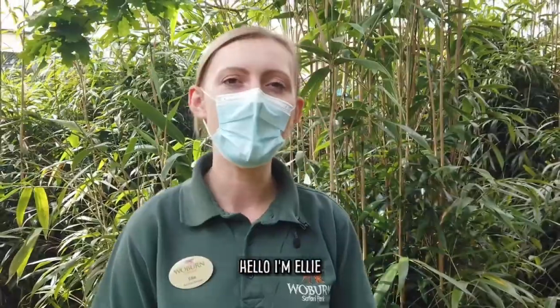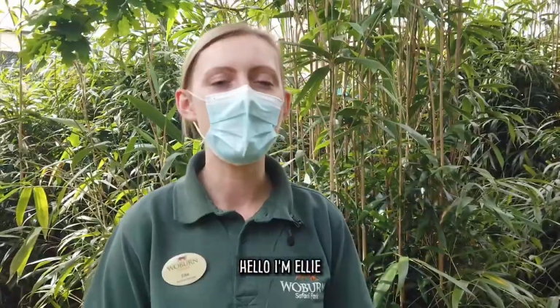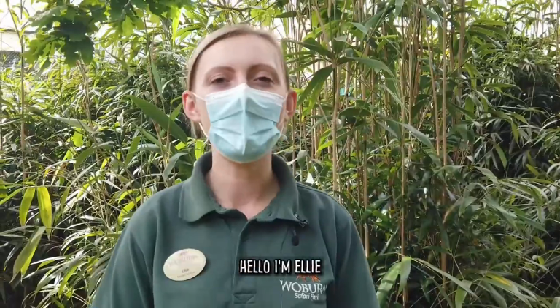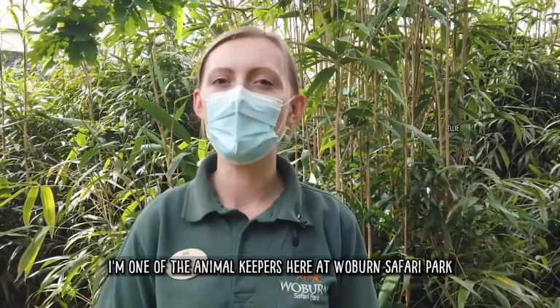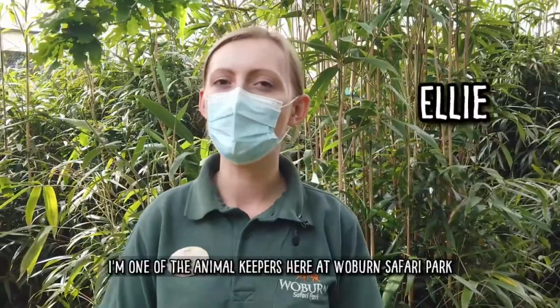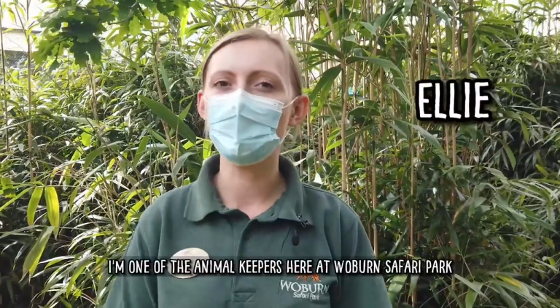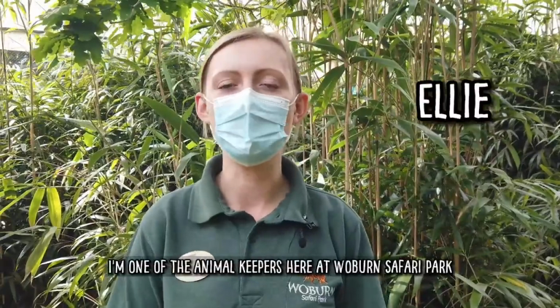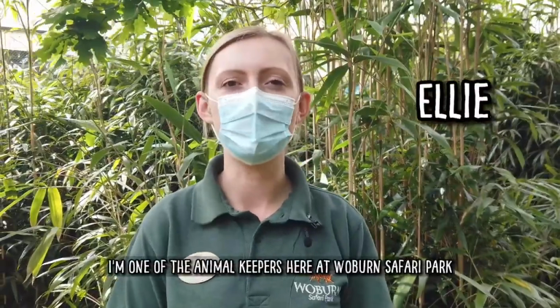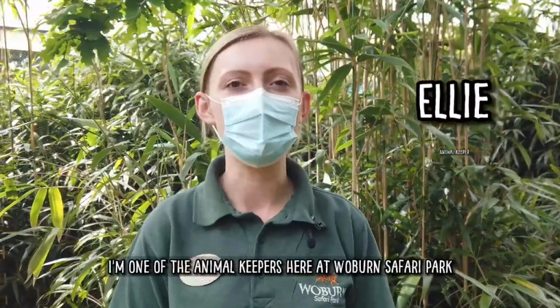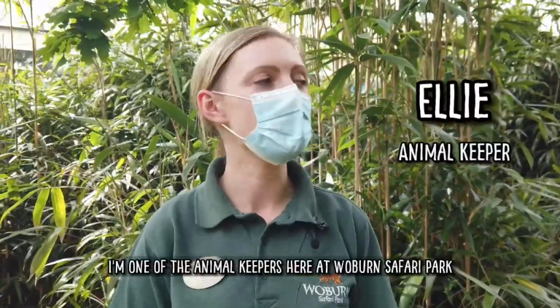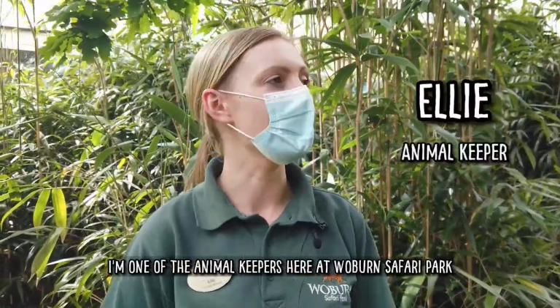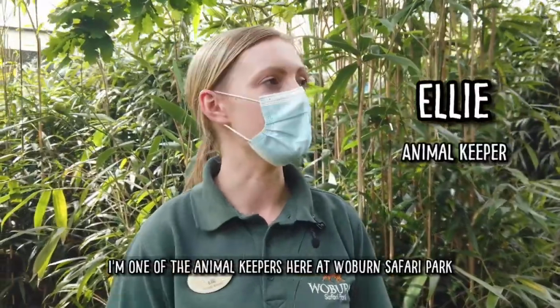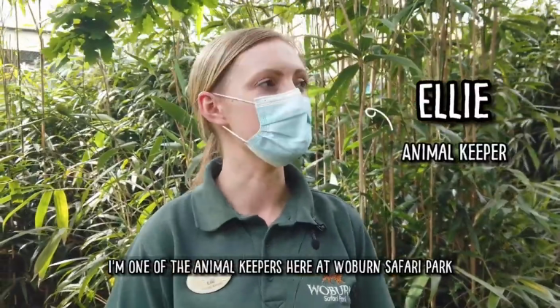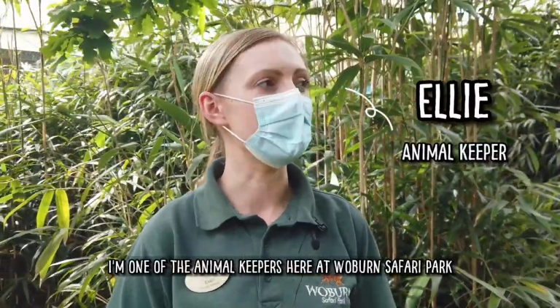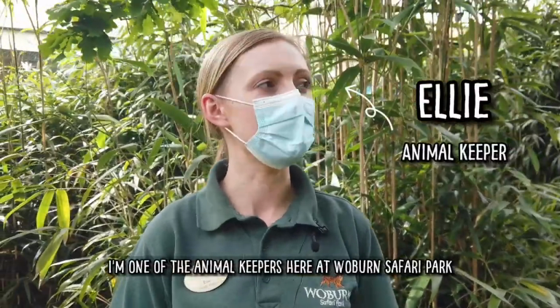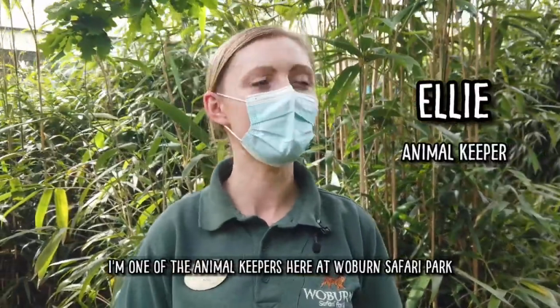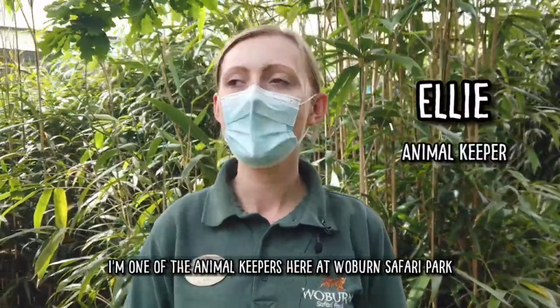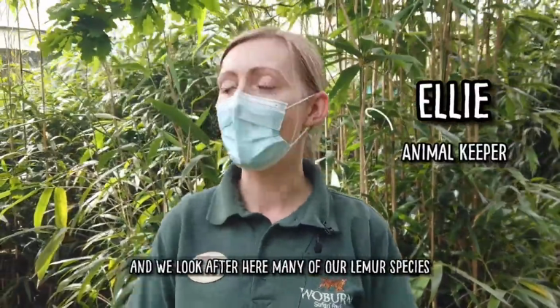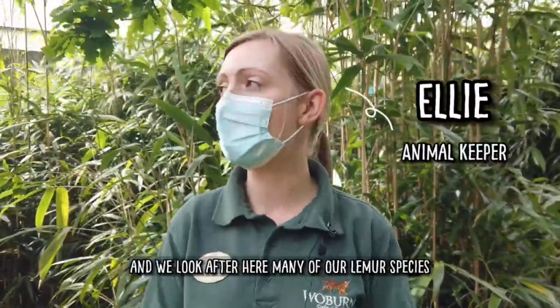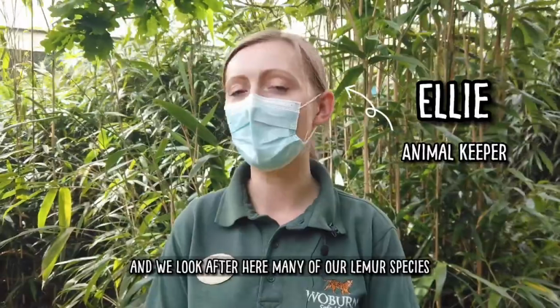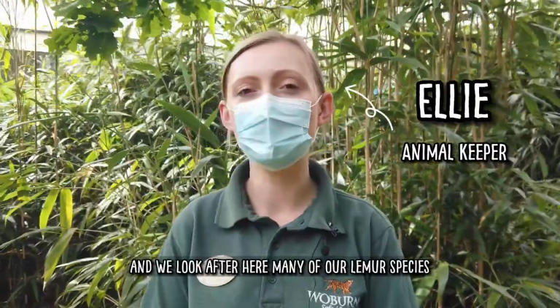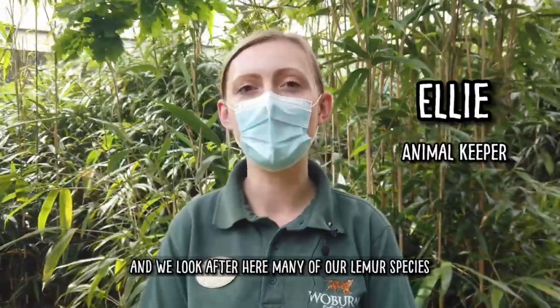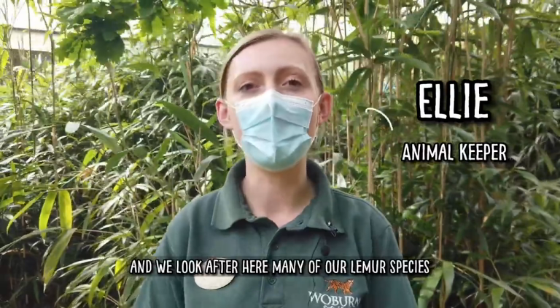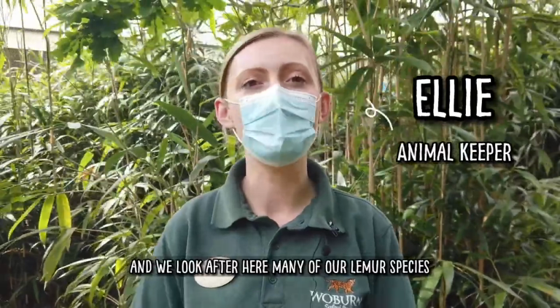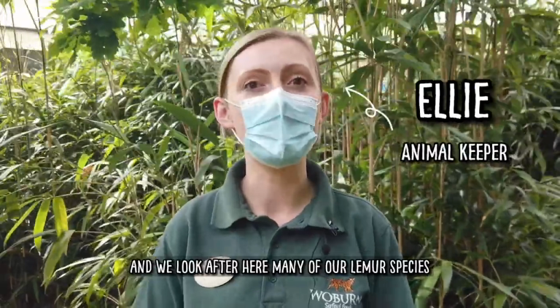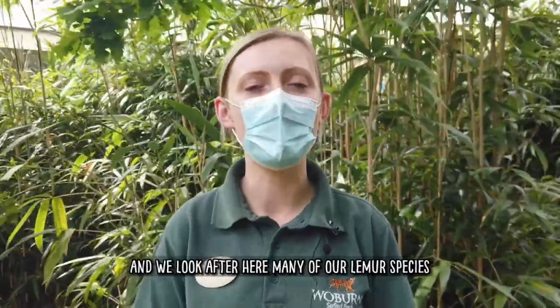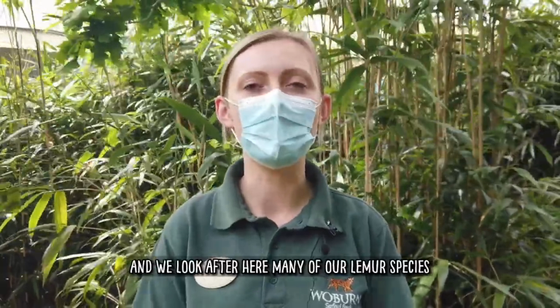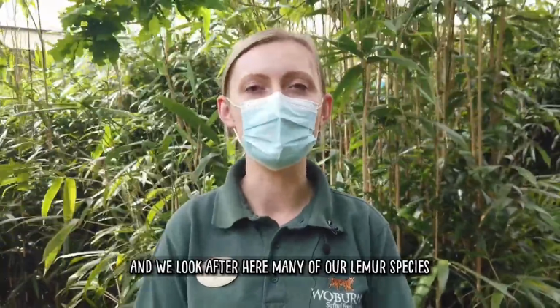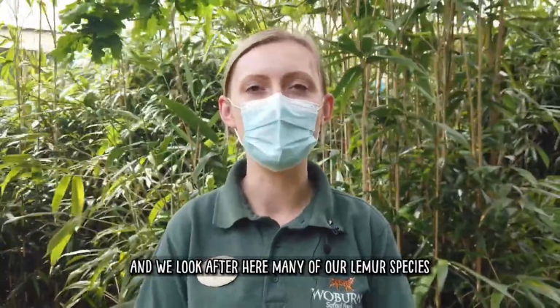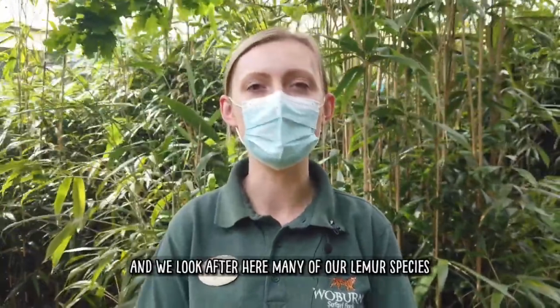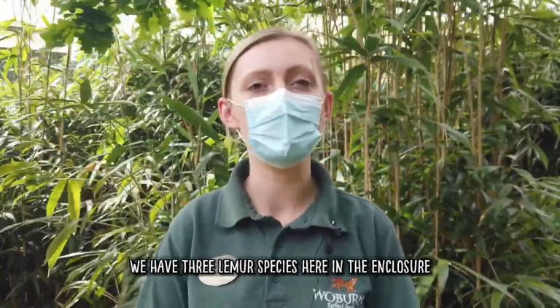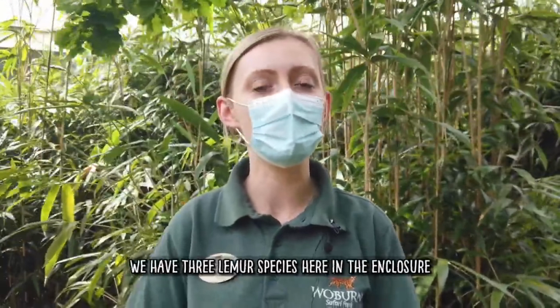Hello, I'm Ellie. I'm one of the animal keepers here at Woburn Safari Park and we look after many of our lemur species.